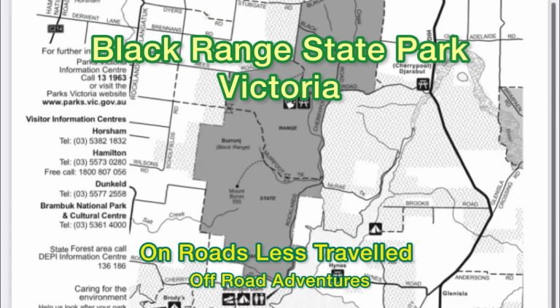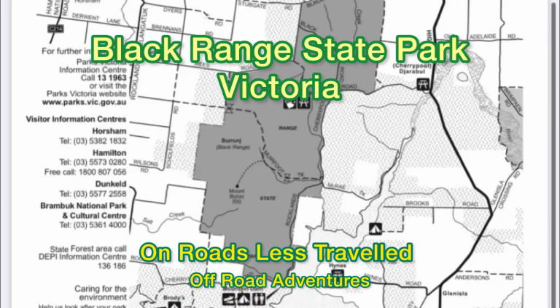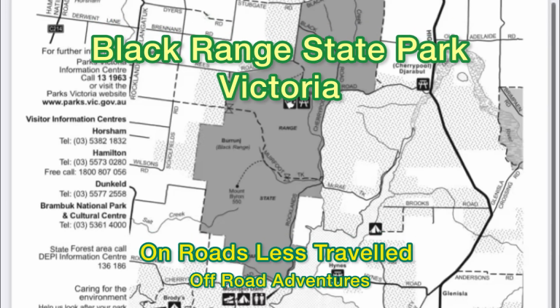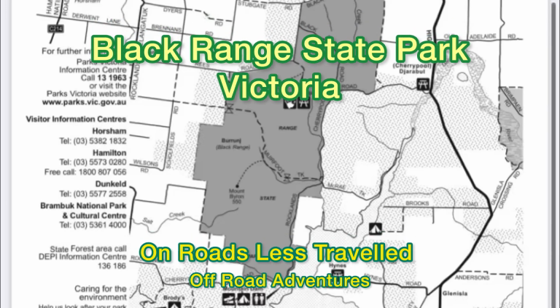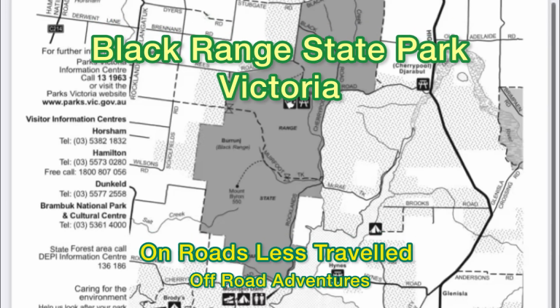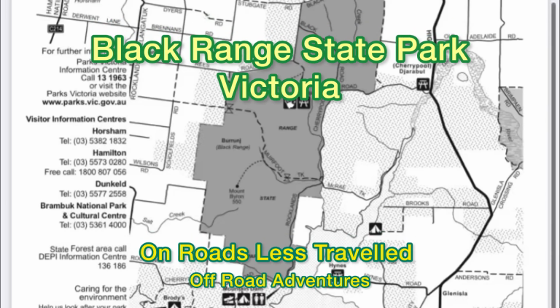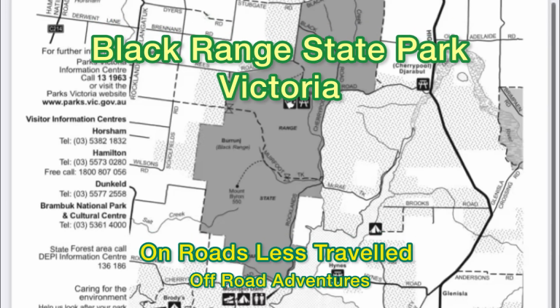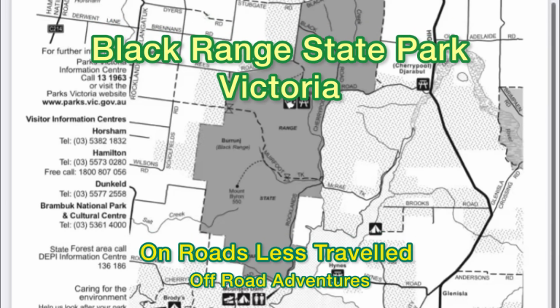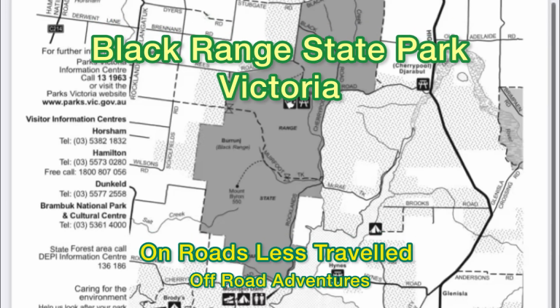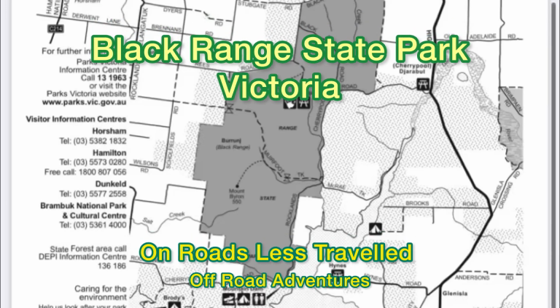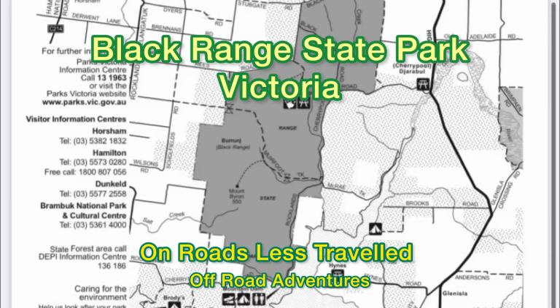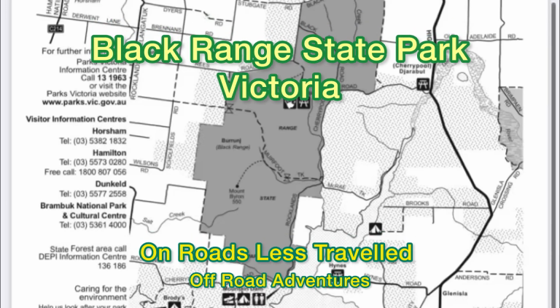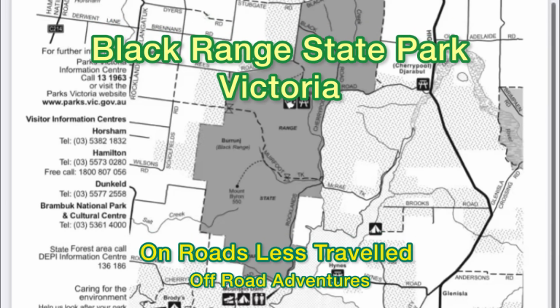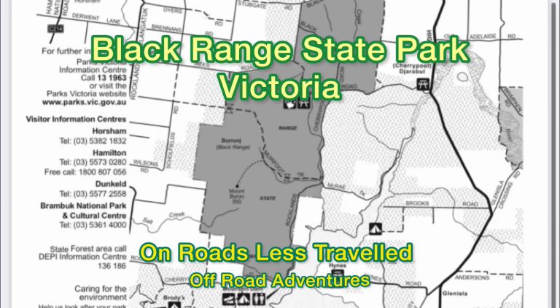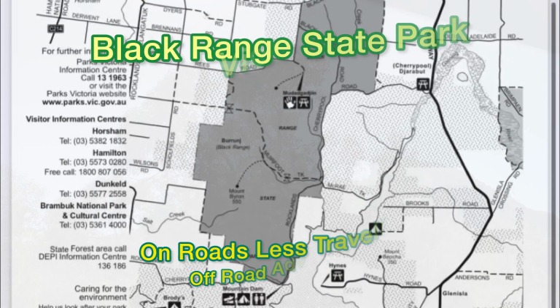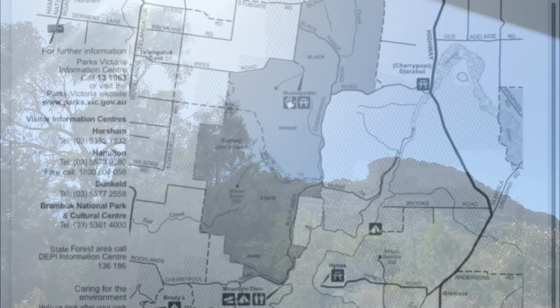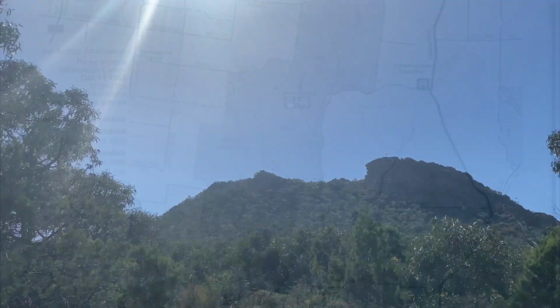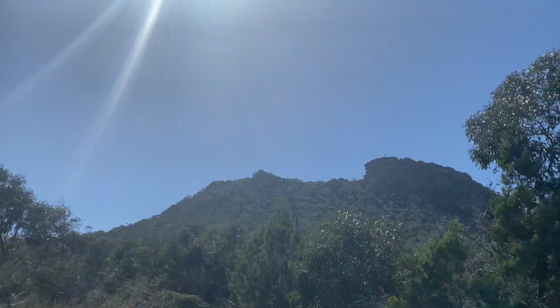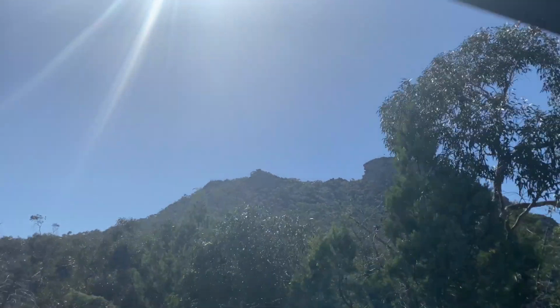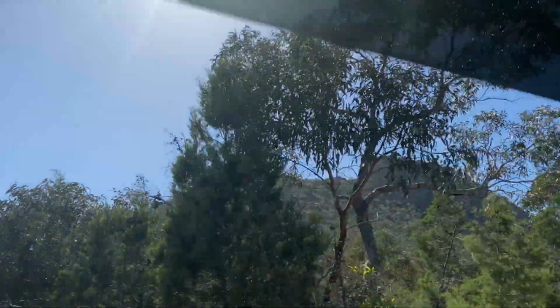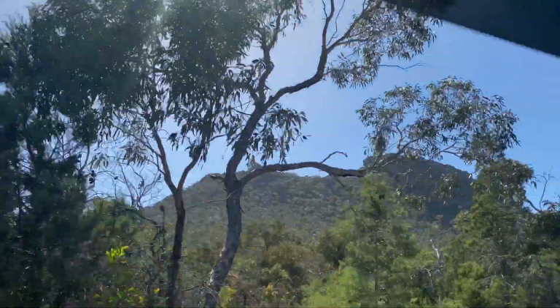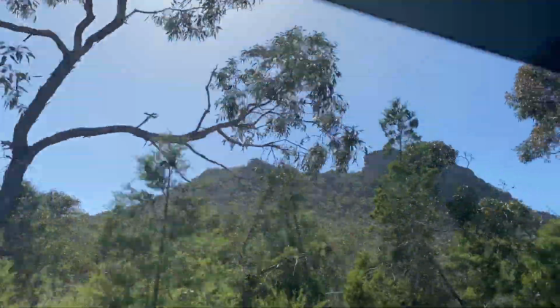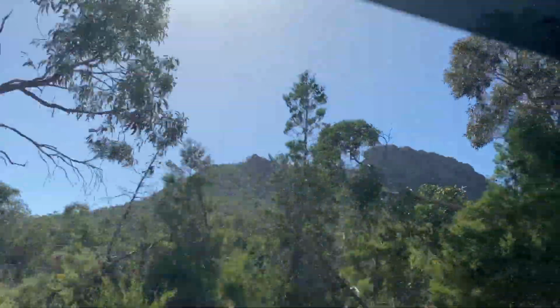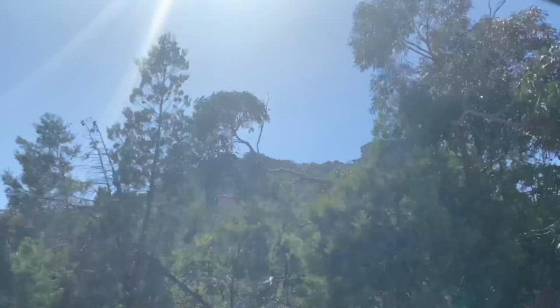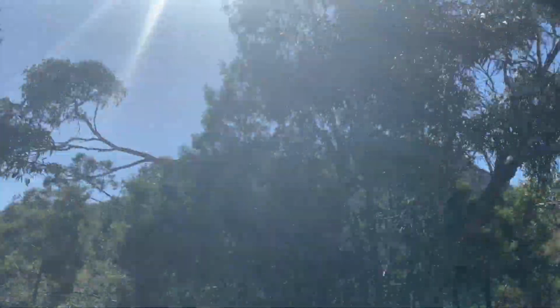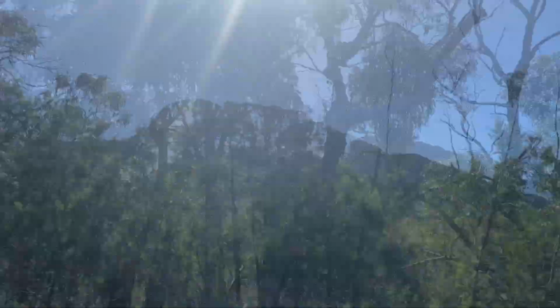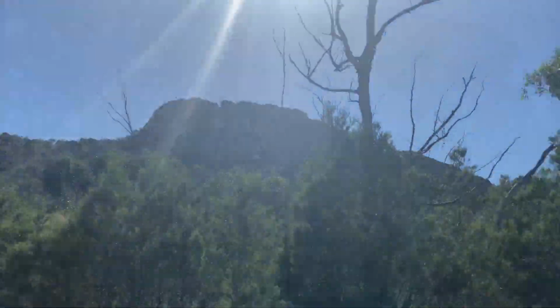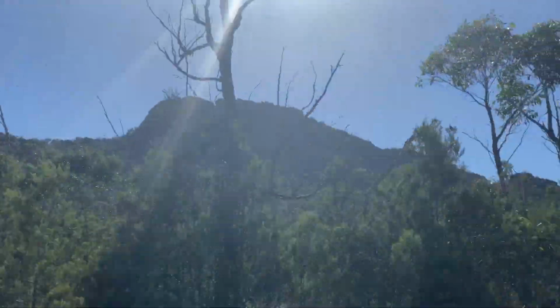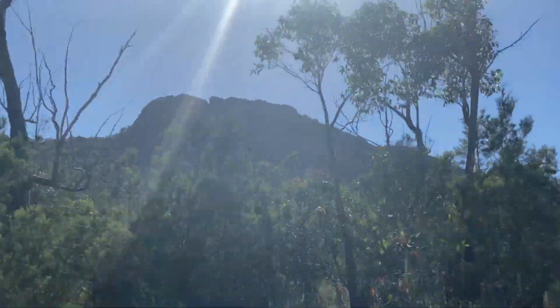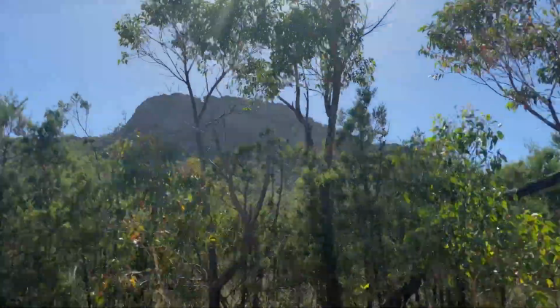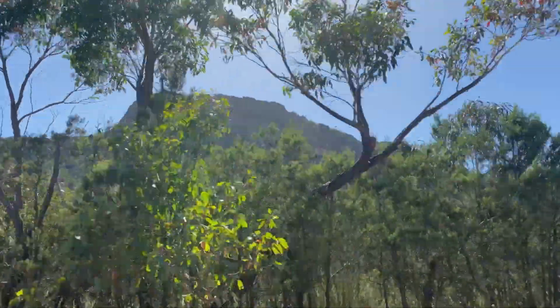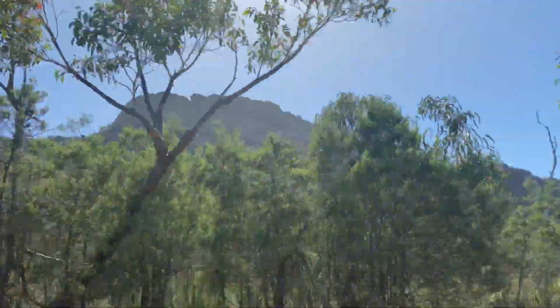Welcome to On Roads Less Travelled Off-Road Adventures. We're traveling past Hollow Mountain on our way to Black Range State Park.